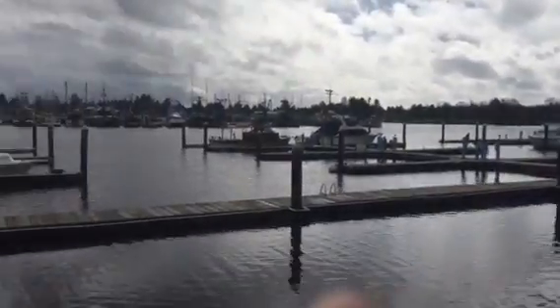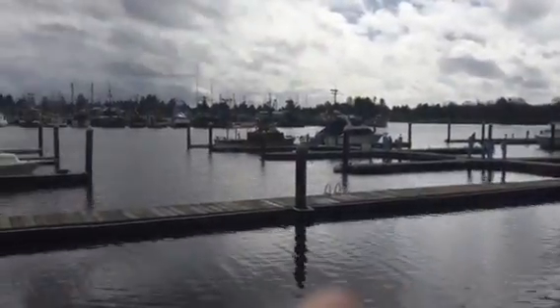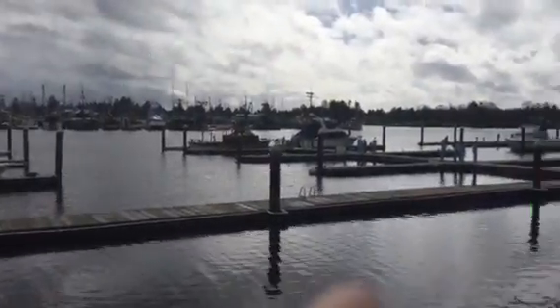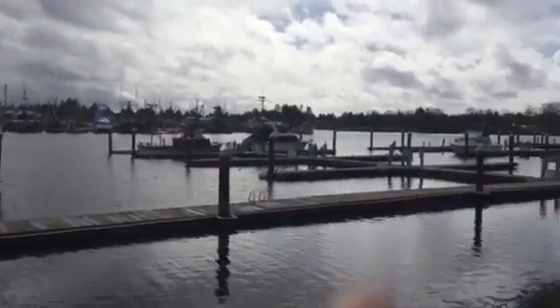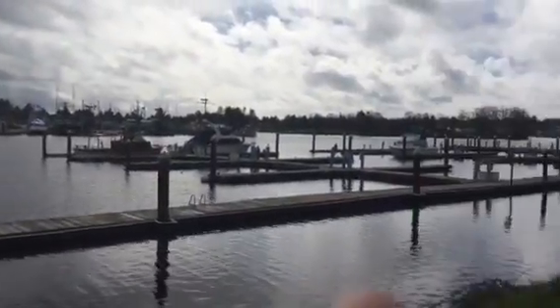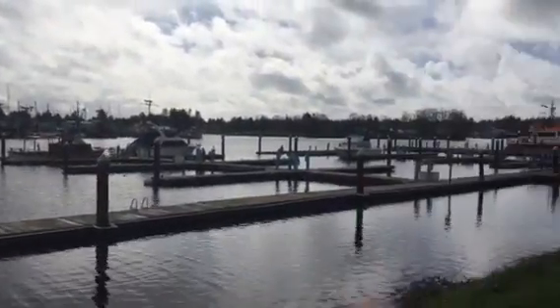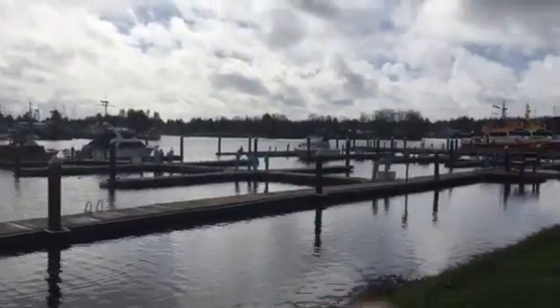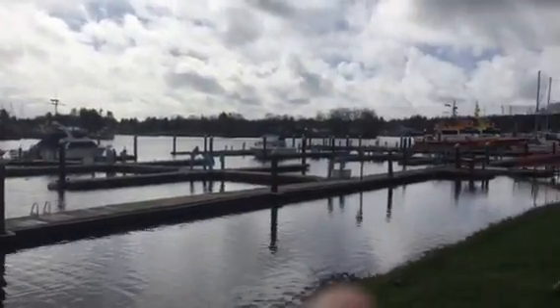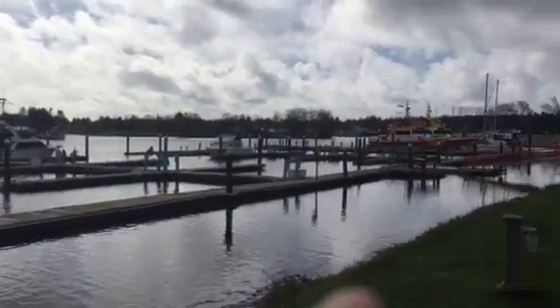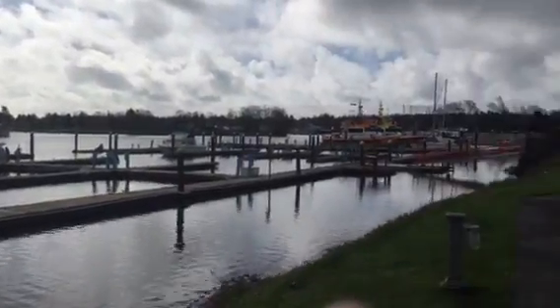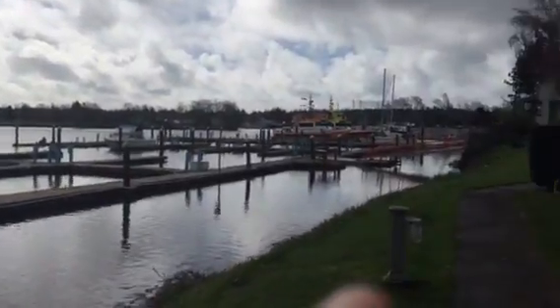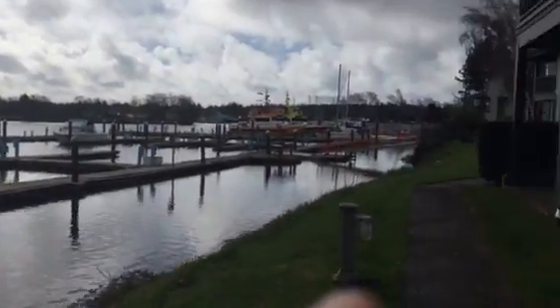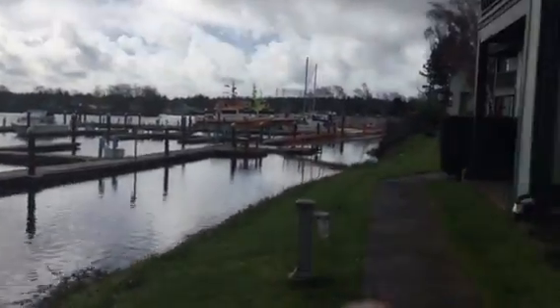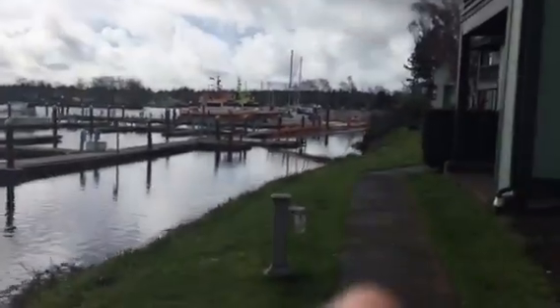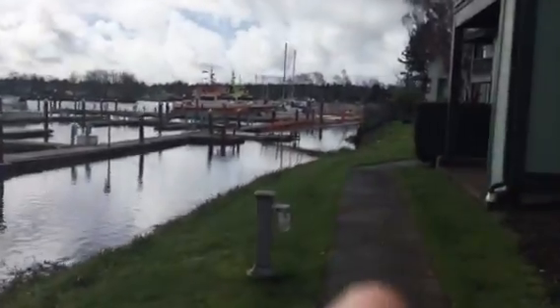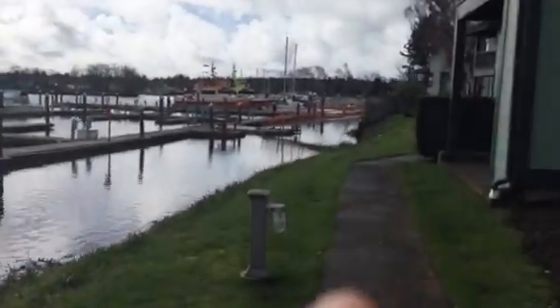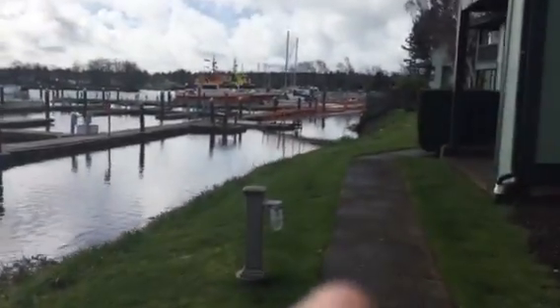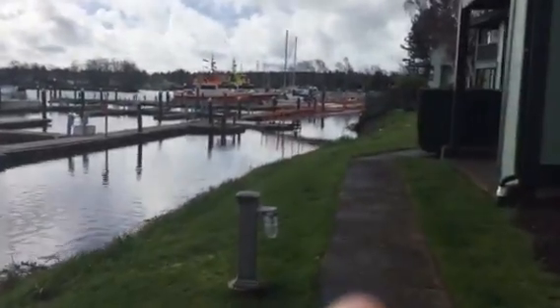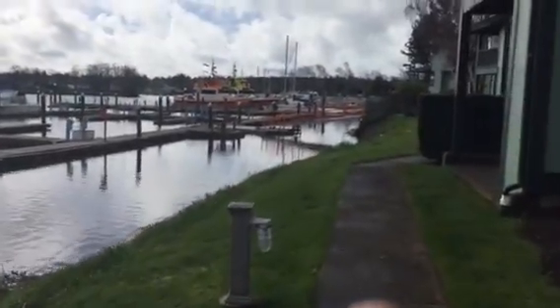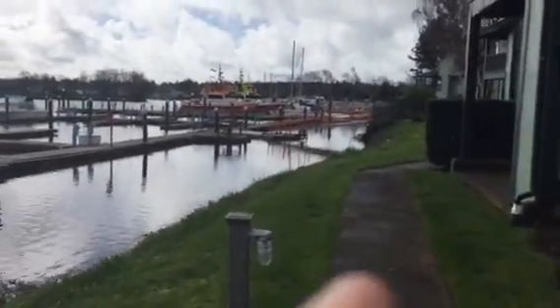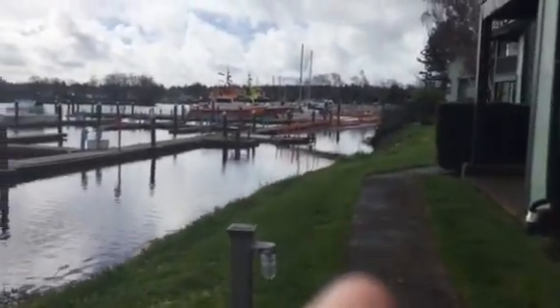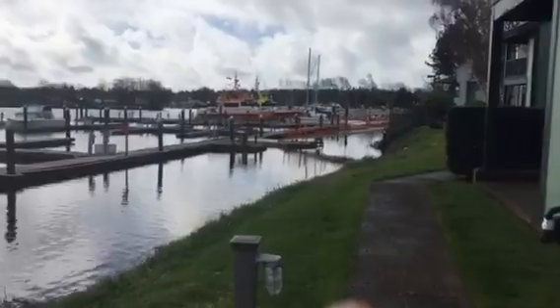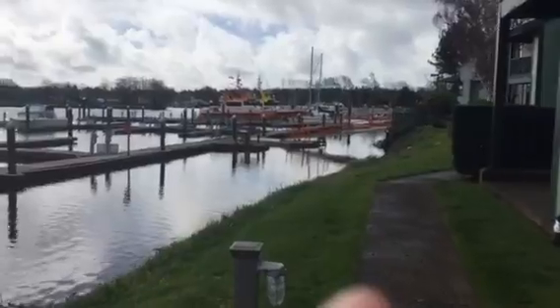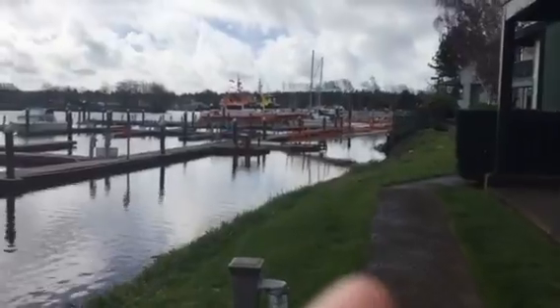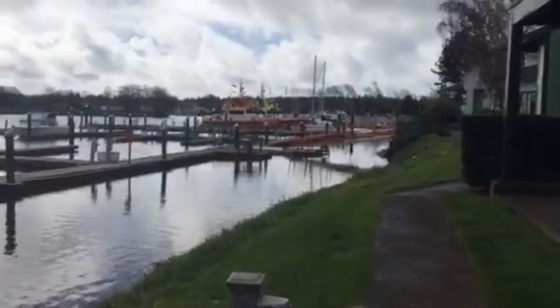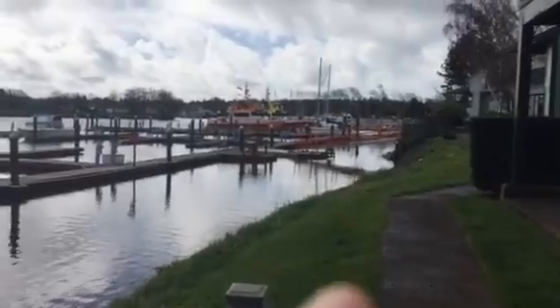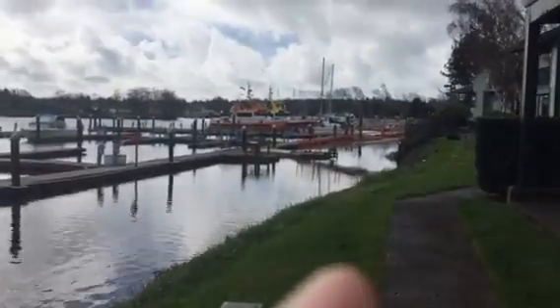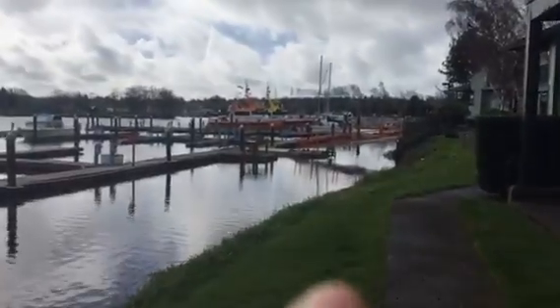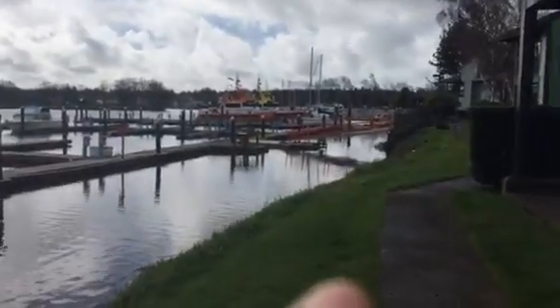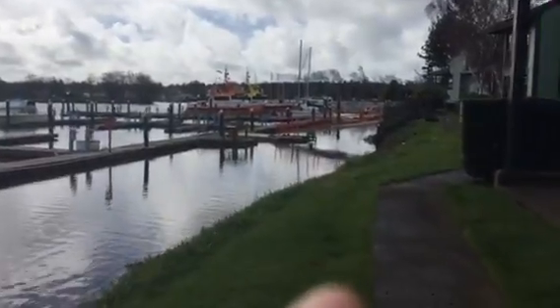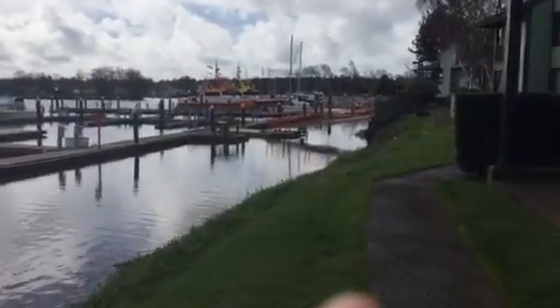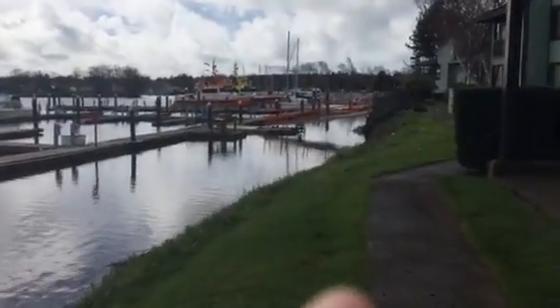There you have it. I think these condos are the best bang for the buck you can find.